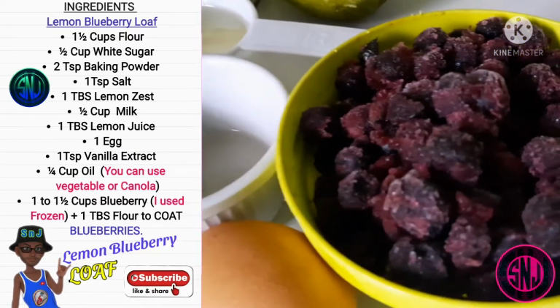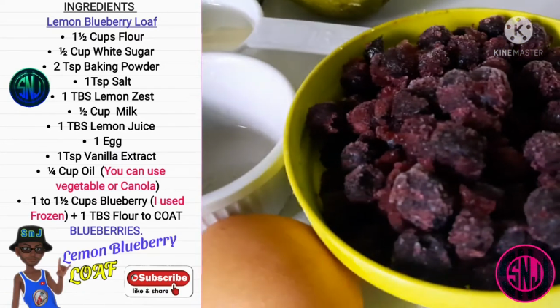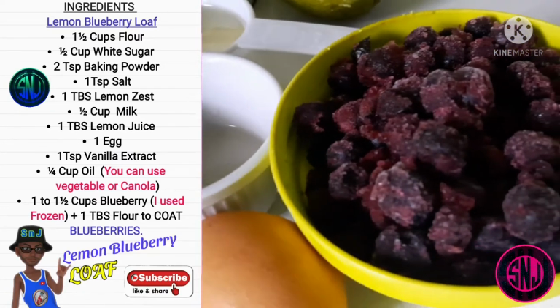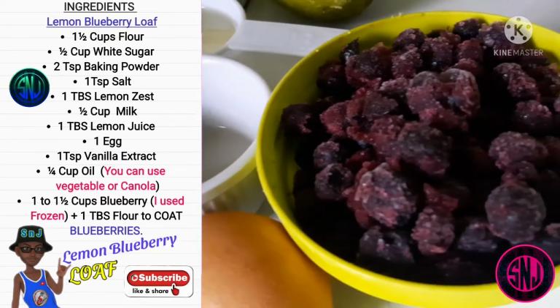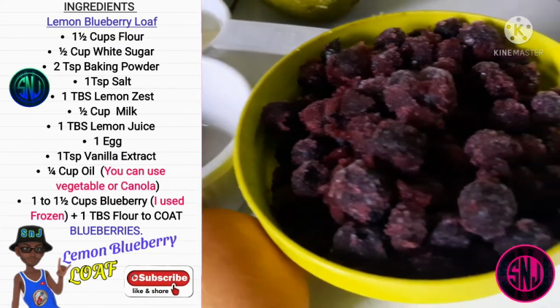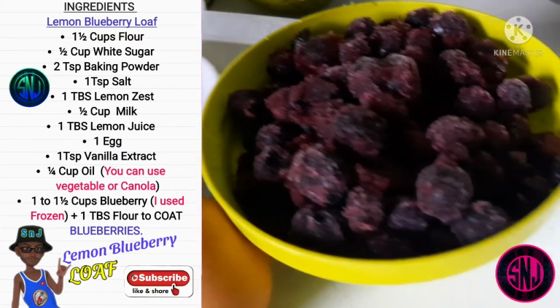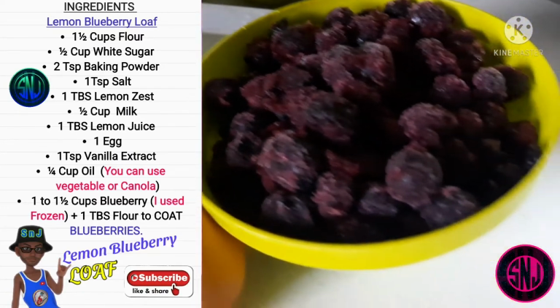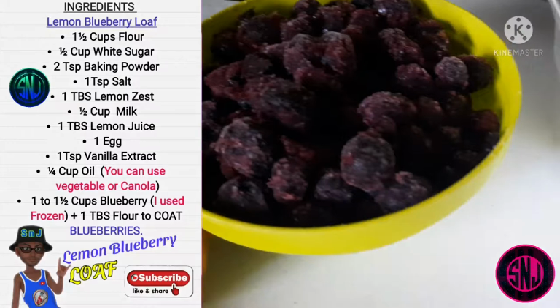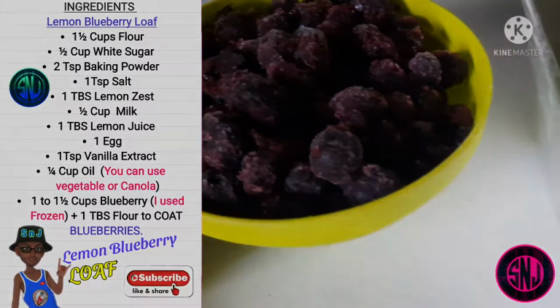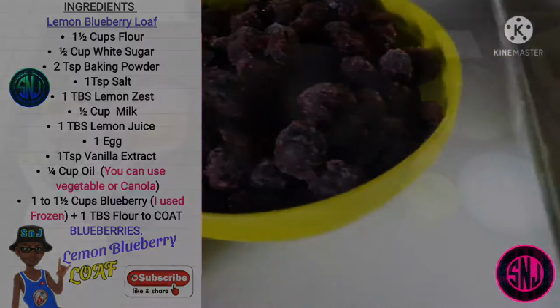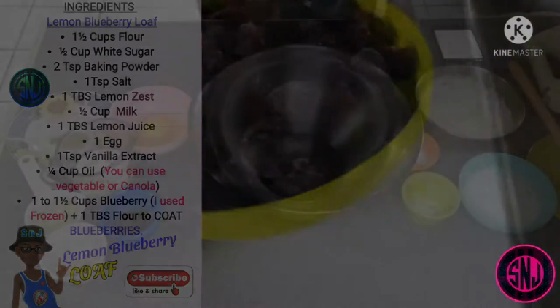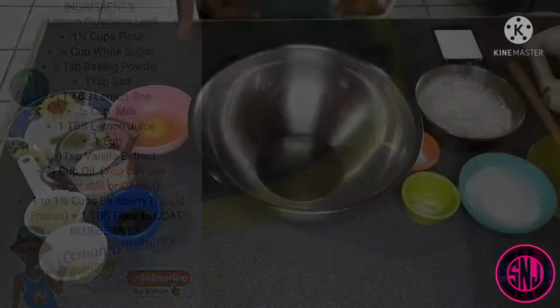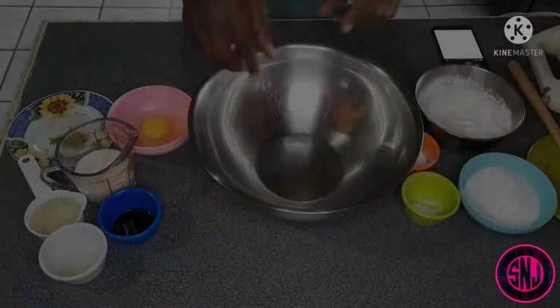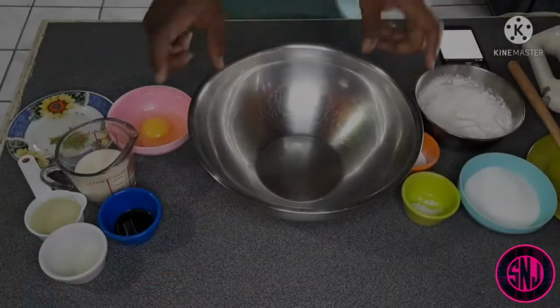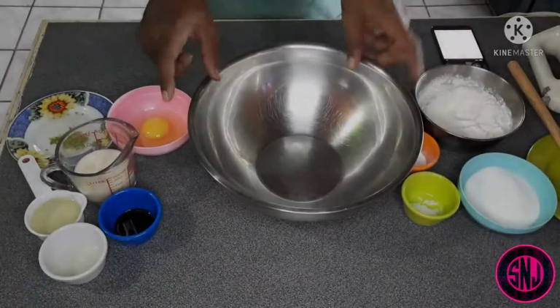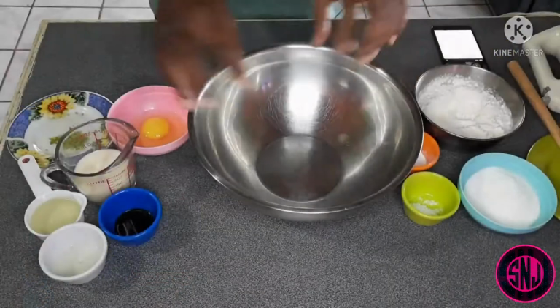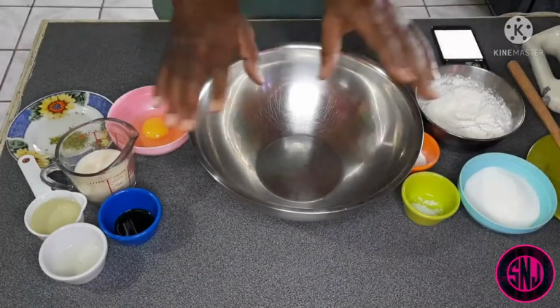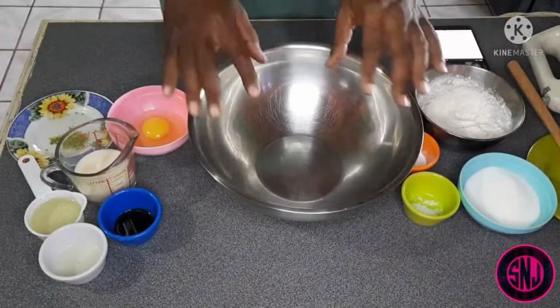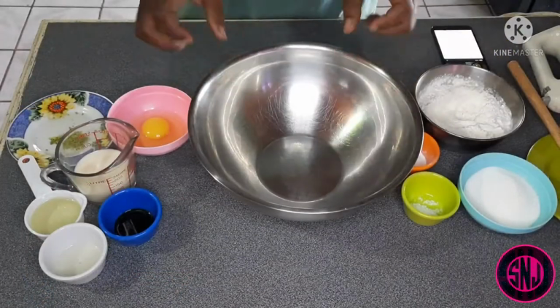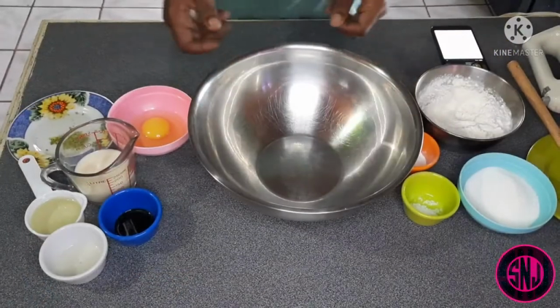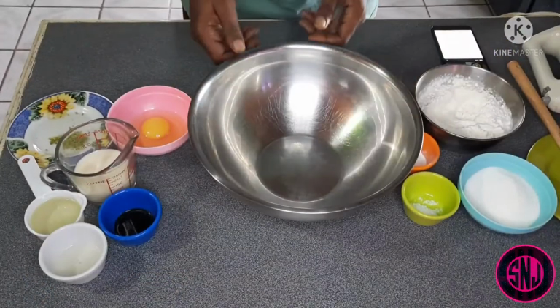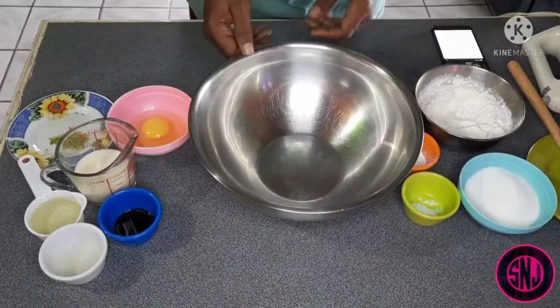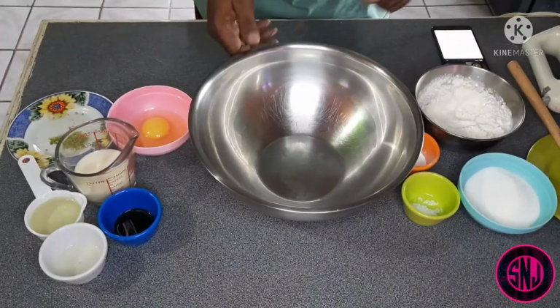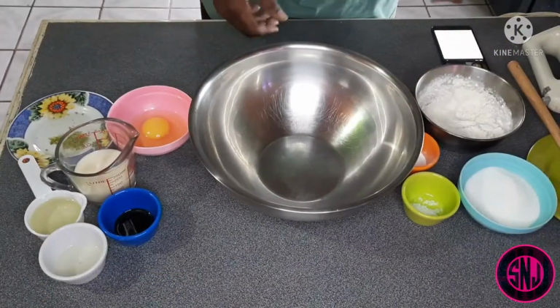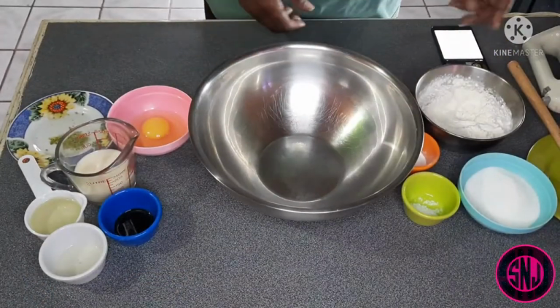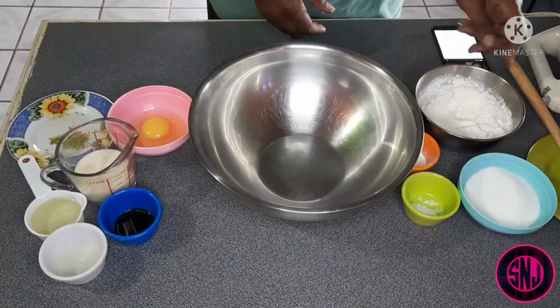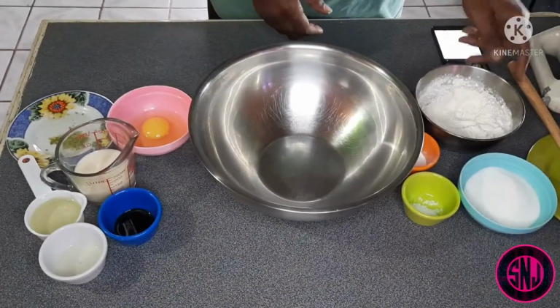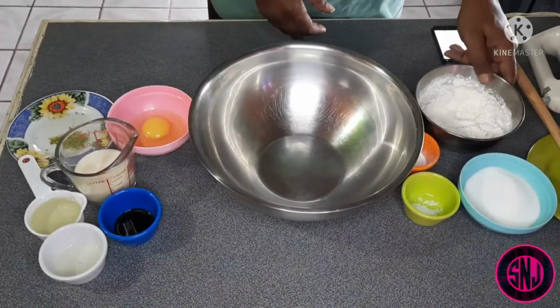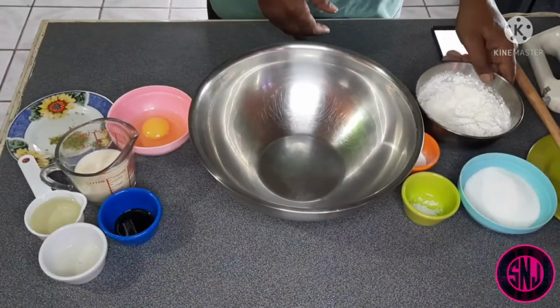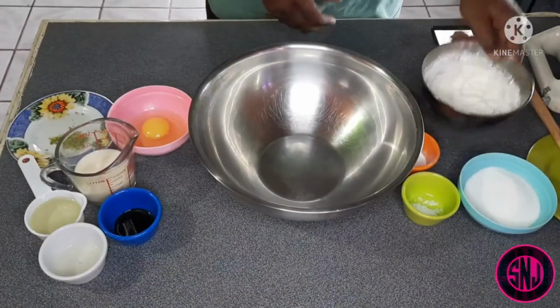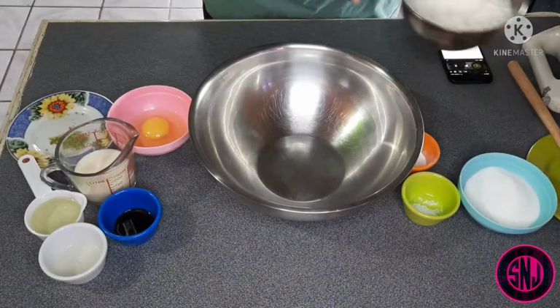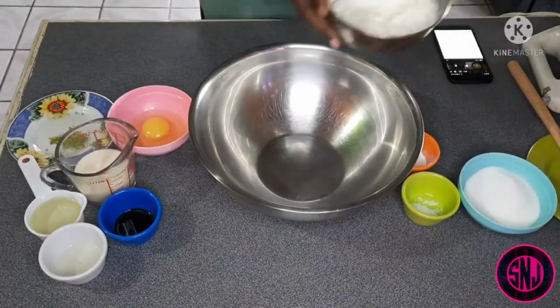And one tablespoon of flour to coat the blueberries with. Here I have a large bowl and I'm going to start adding my dry ingredients, going in first with one and a half cups of all-purpose flour.